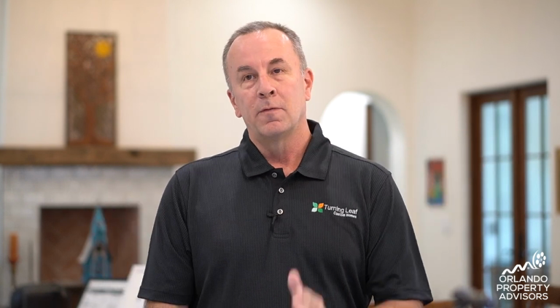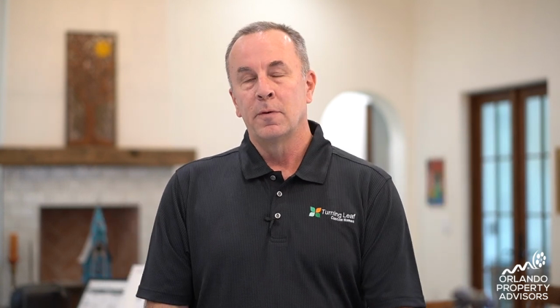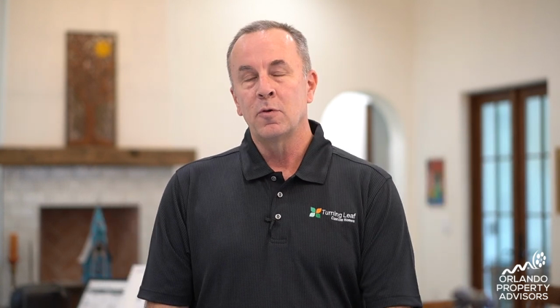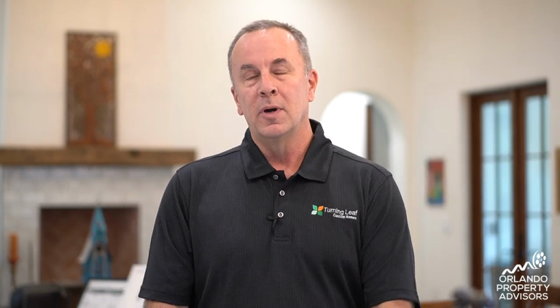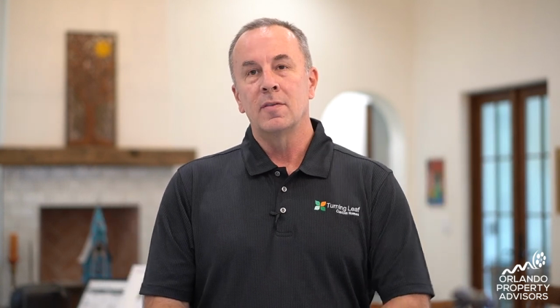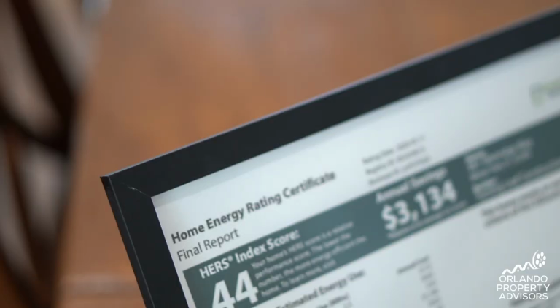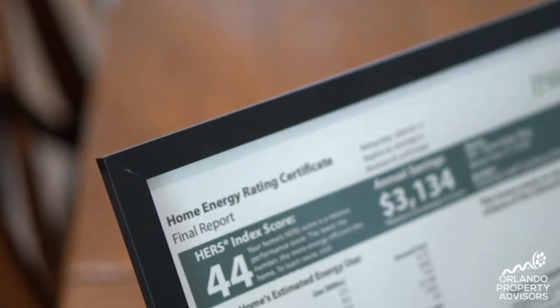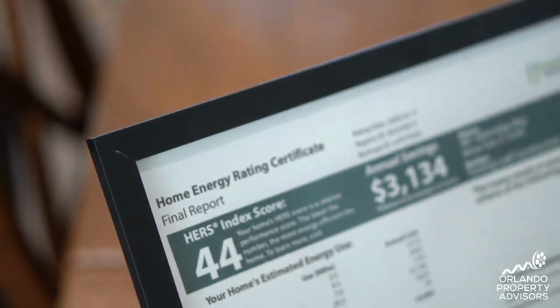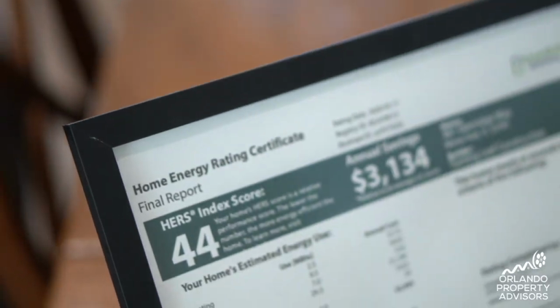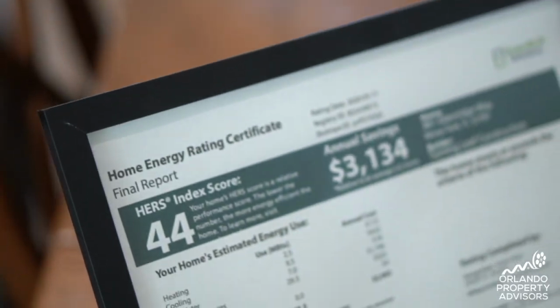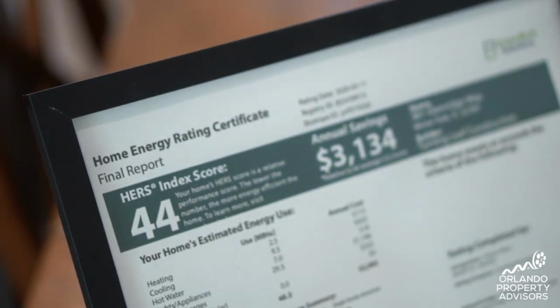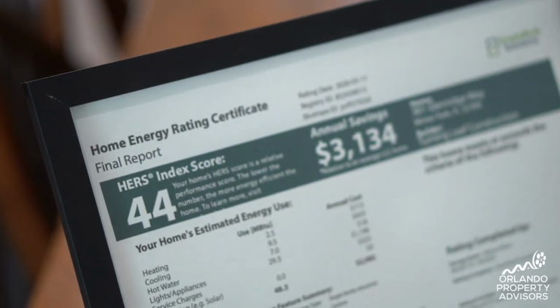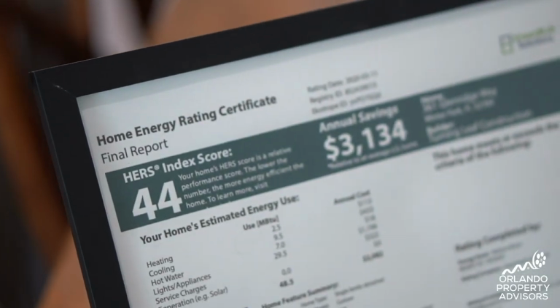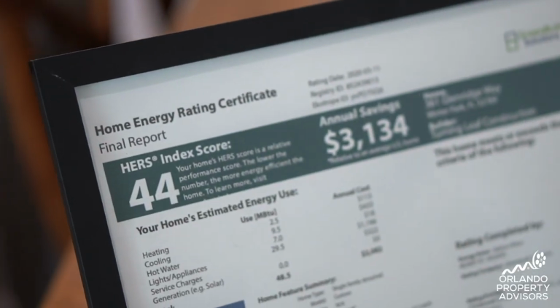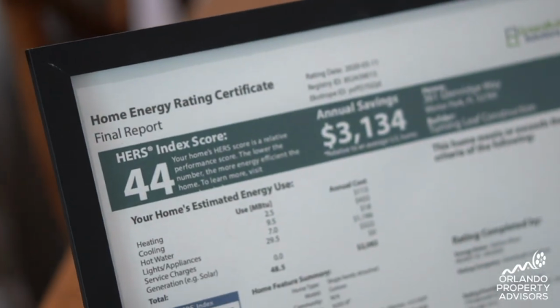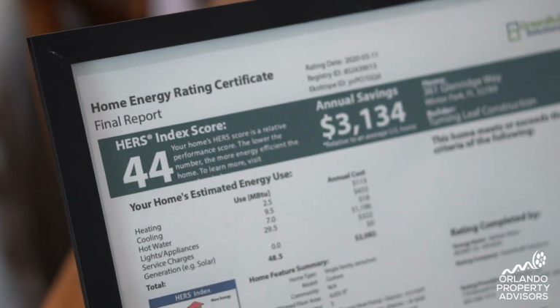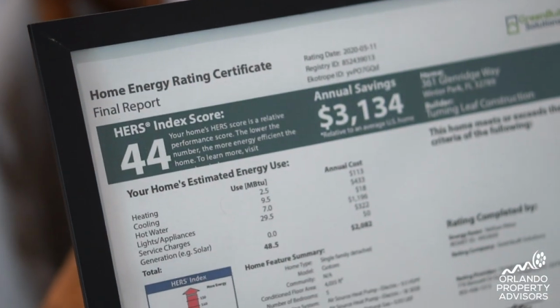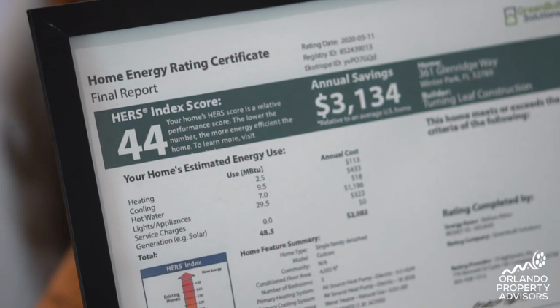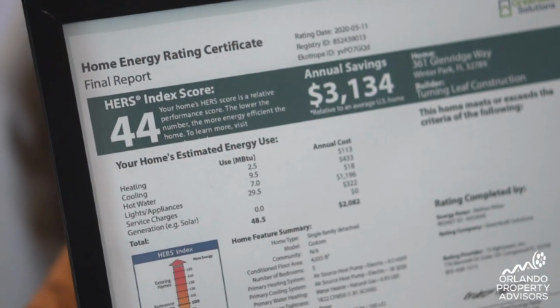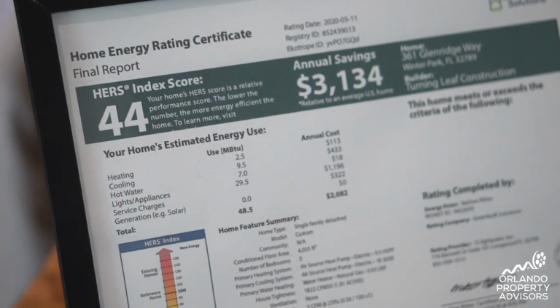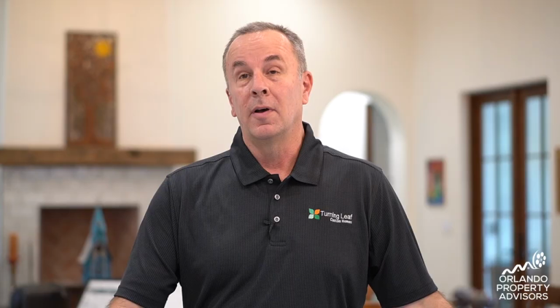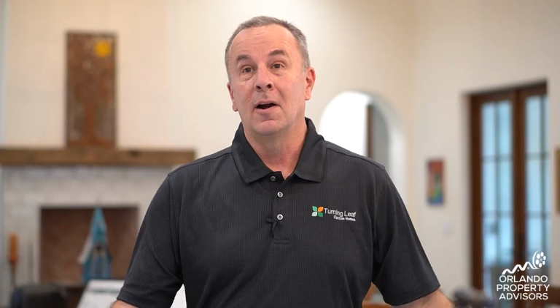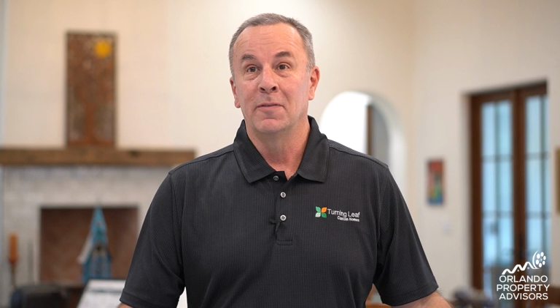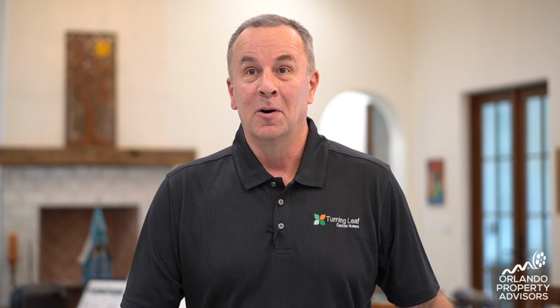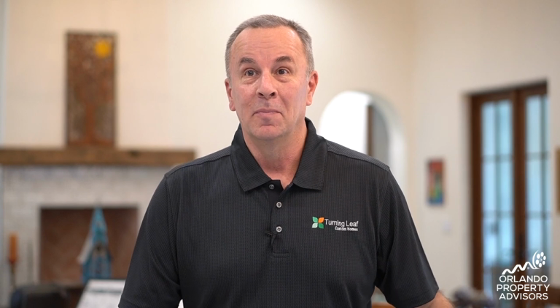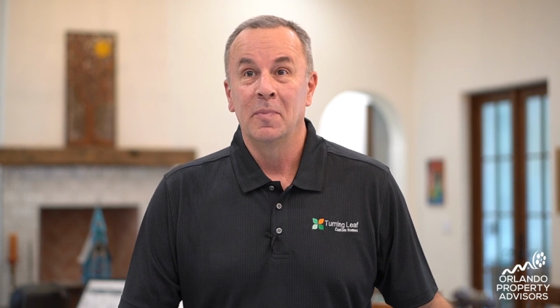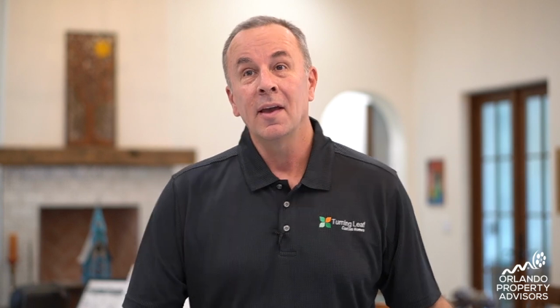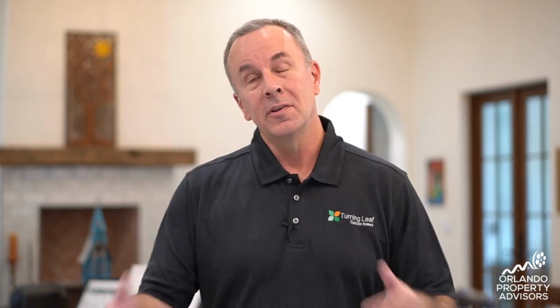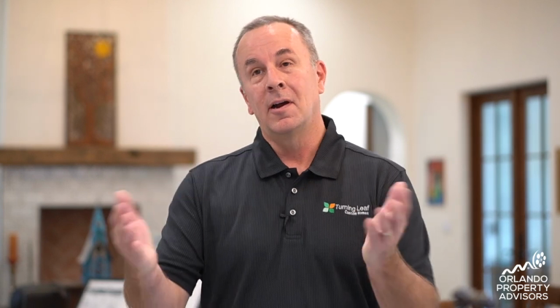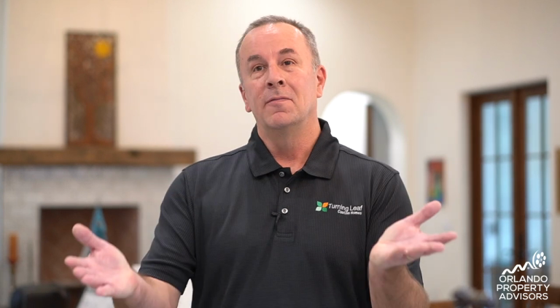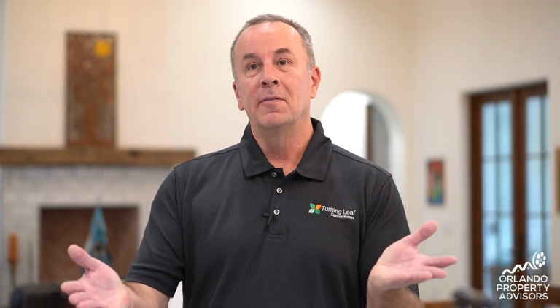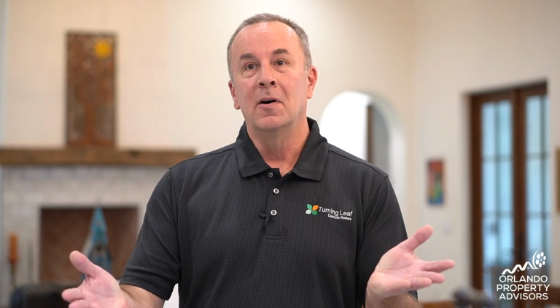This almost 6,000 square foot home — the first month's energy bill was less than $200. So the heart of every home is the kitchen.